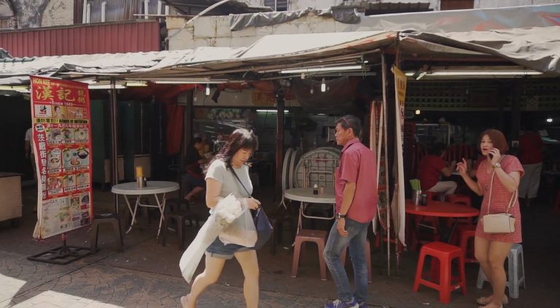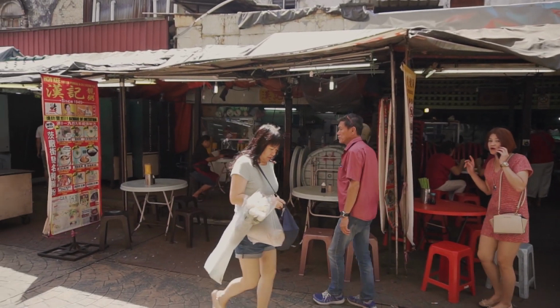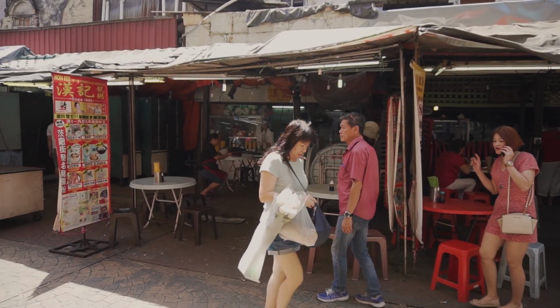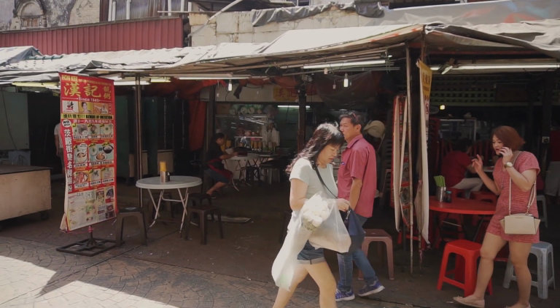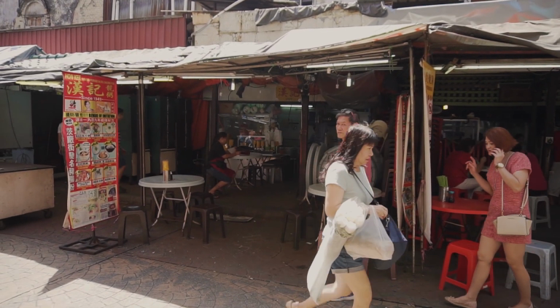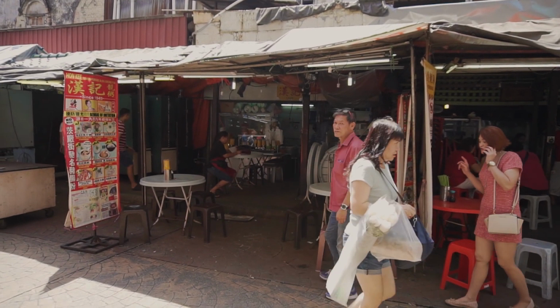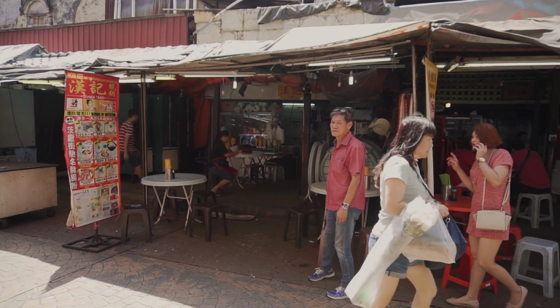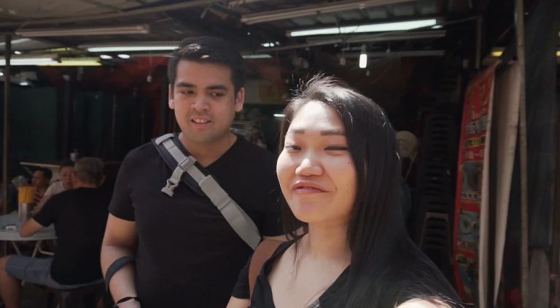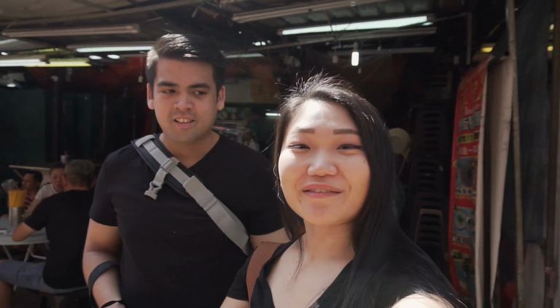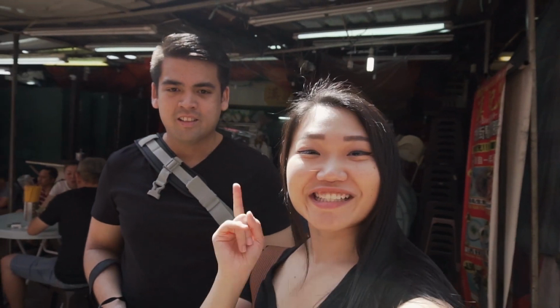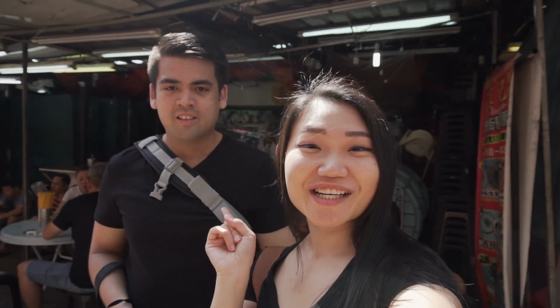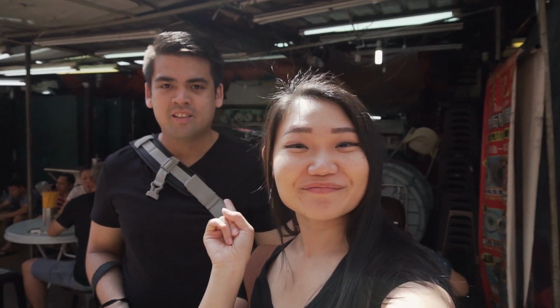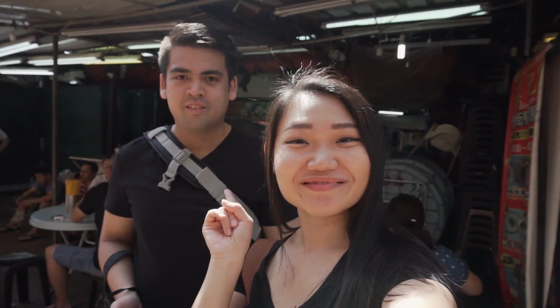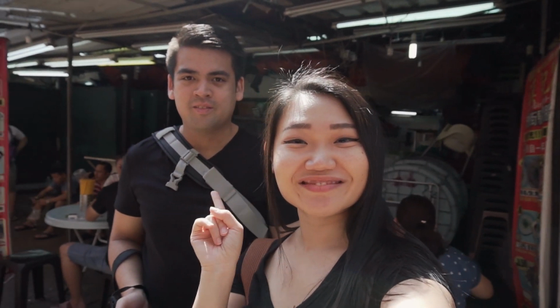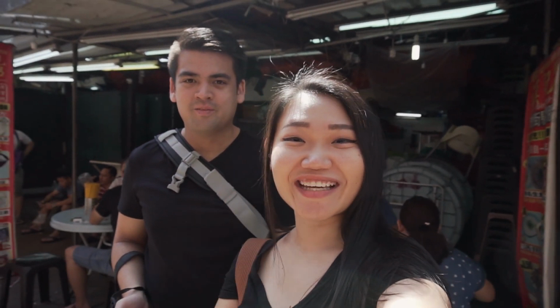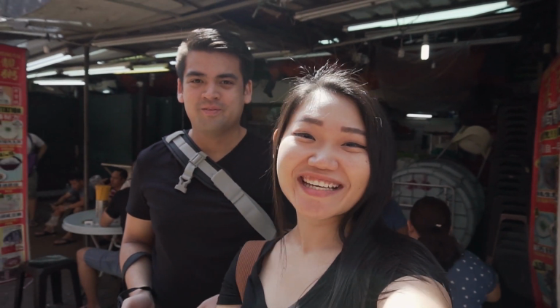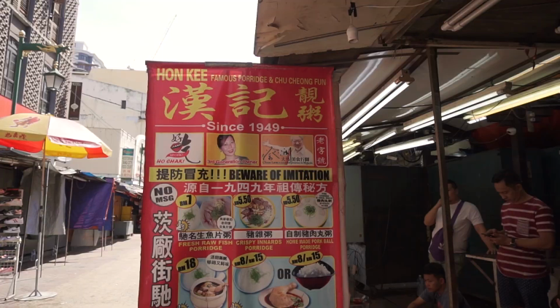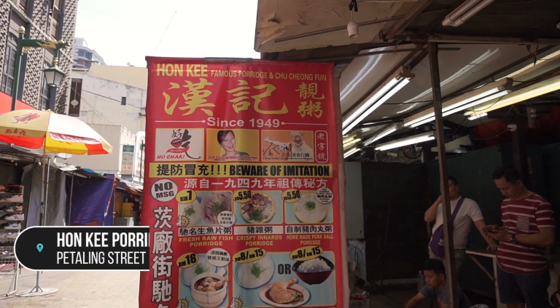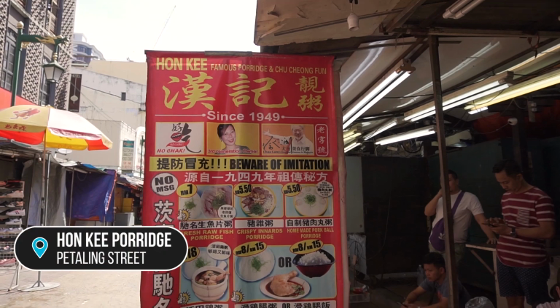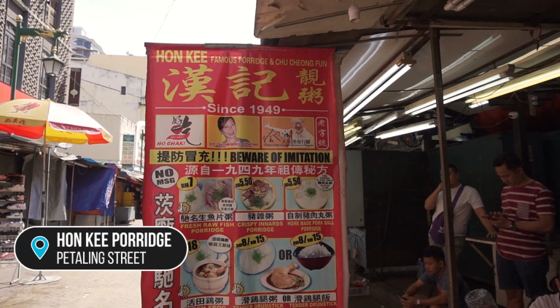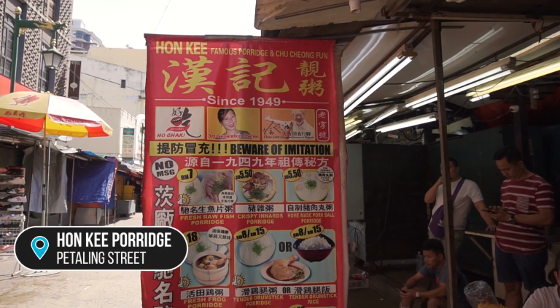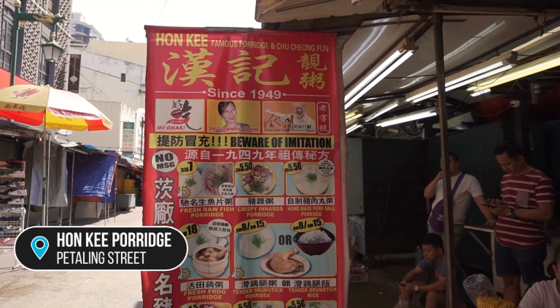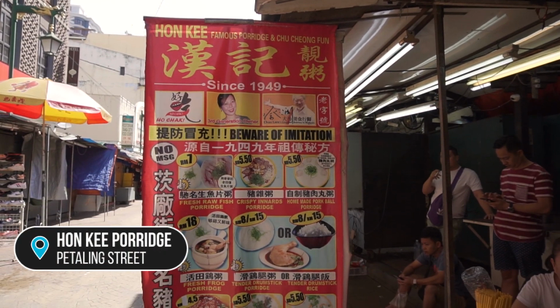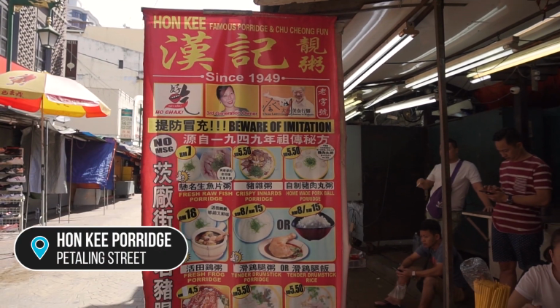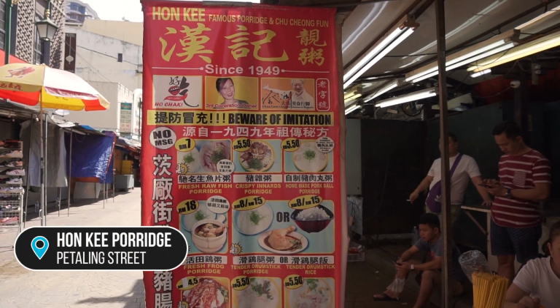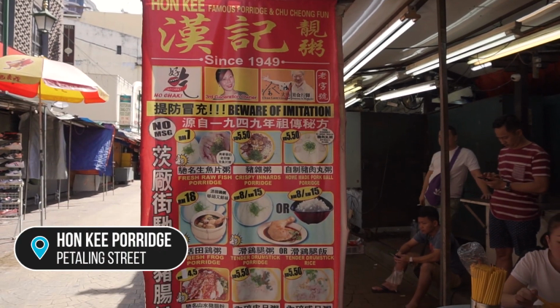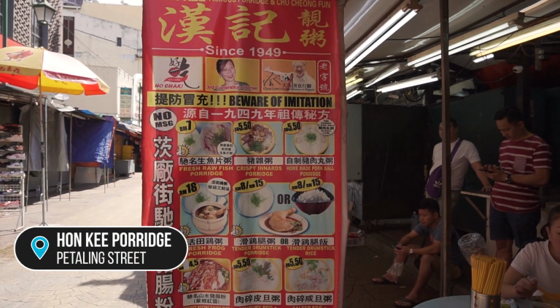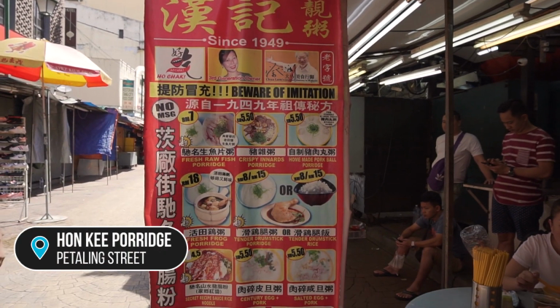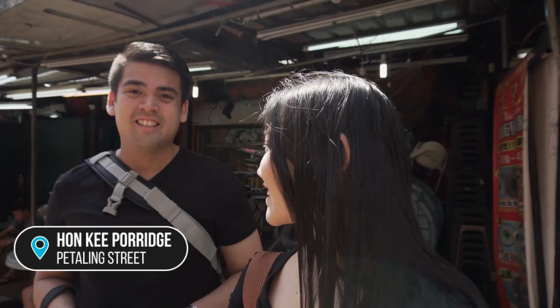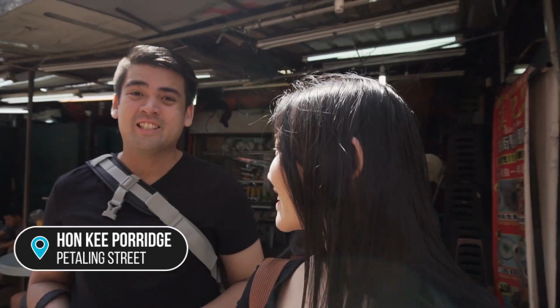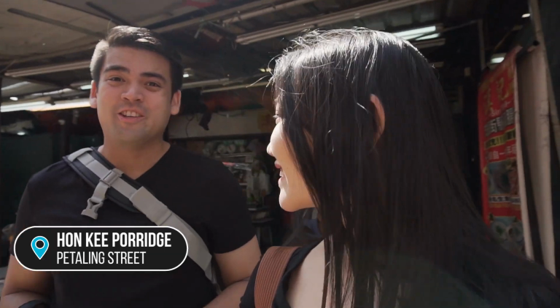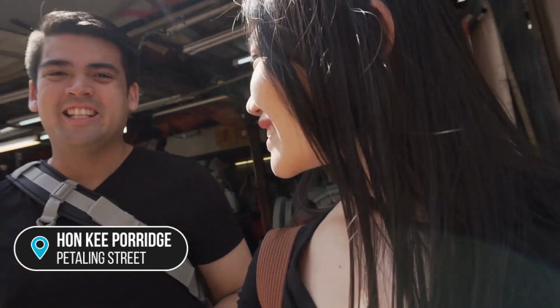Alright guys, I think we've found the shop. We're here at Honky Porridge. Let's go eat!